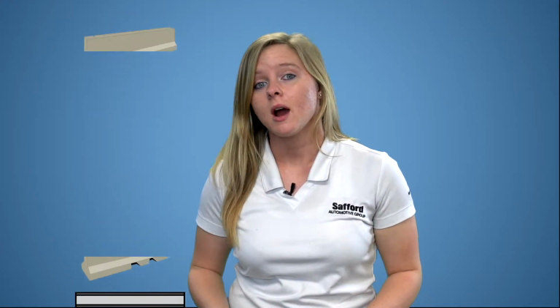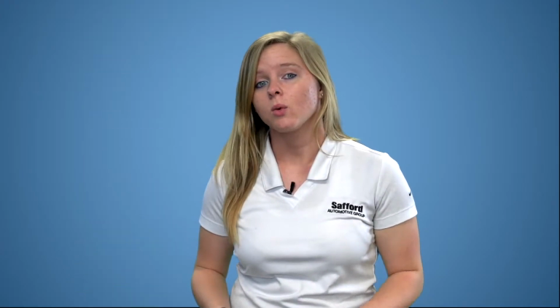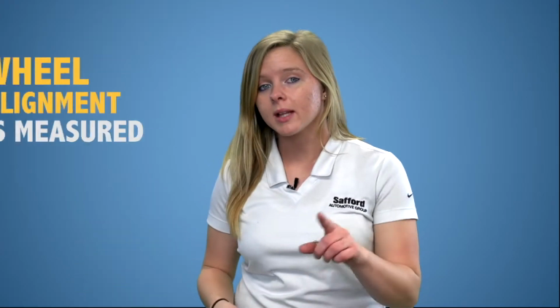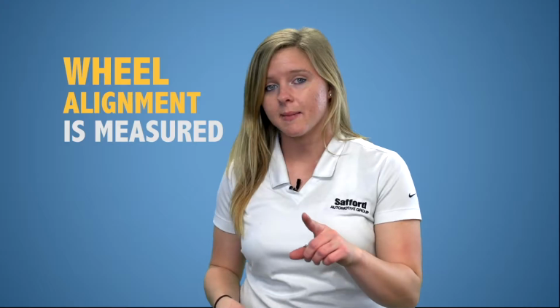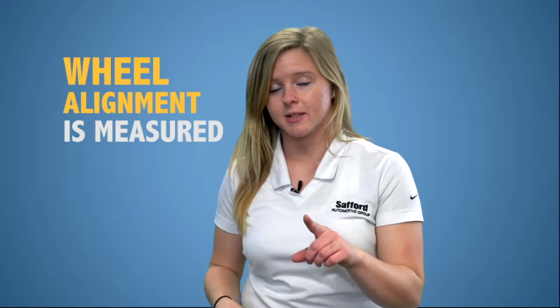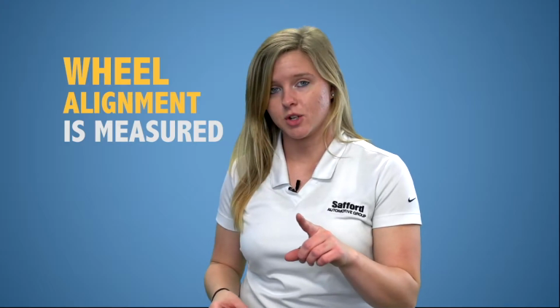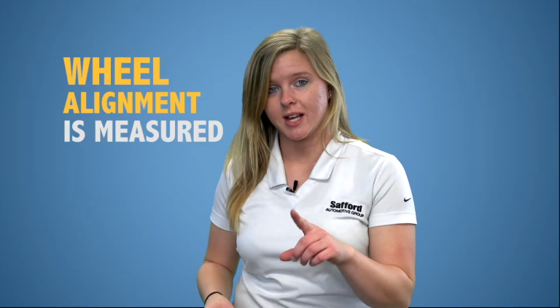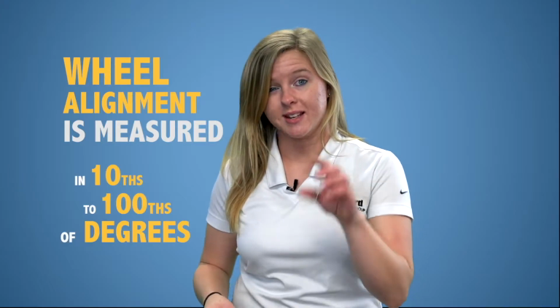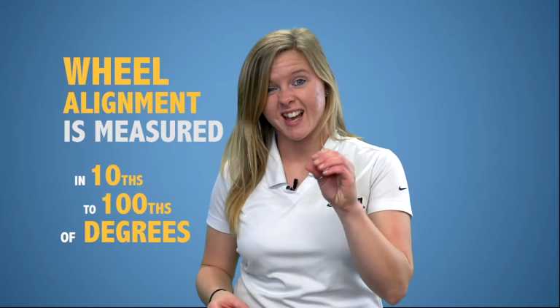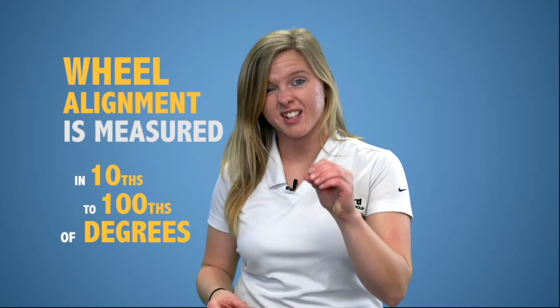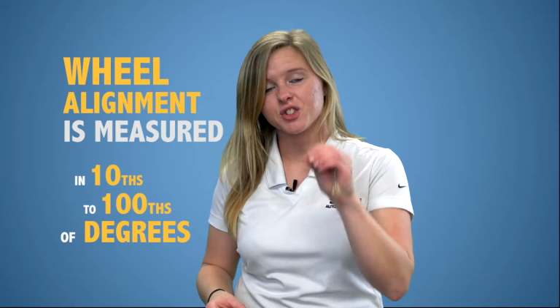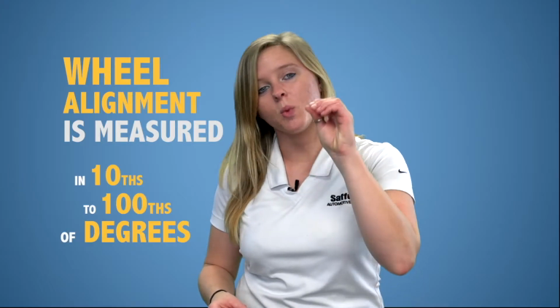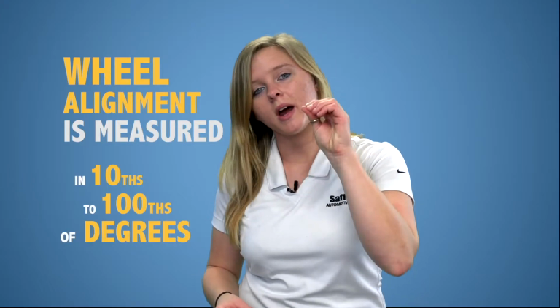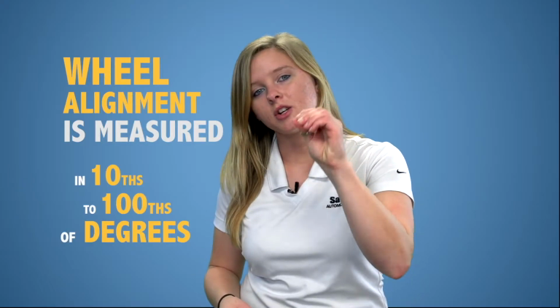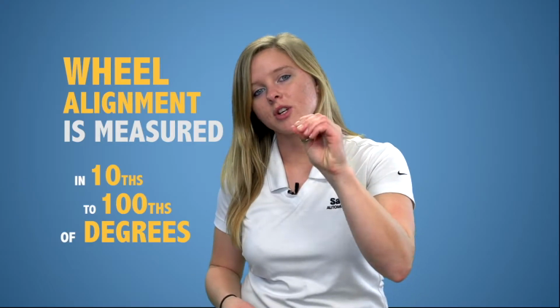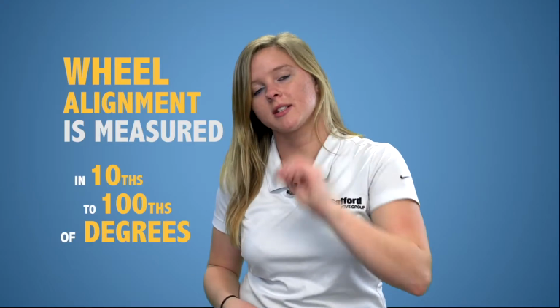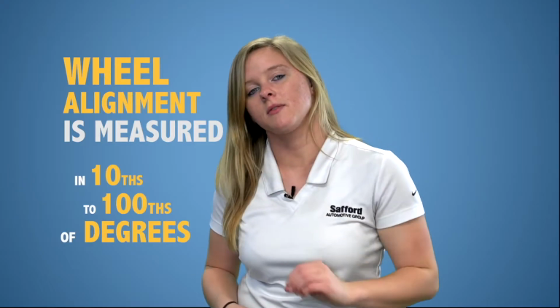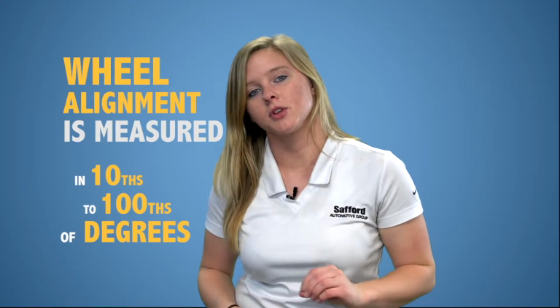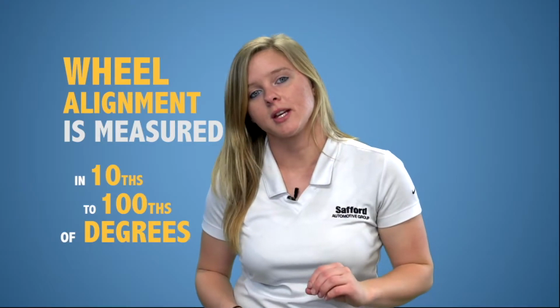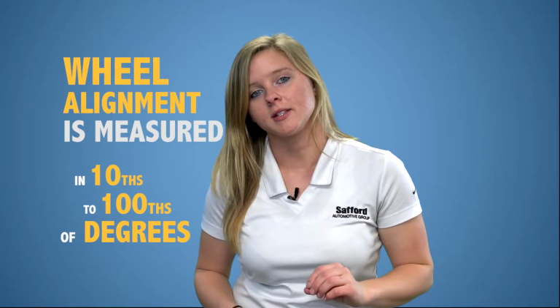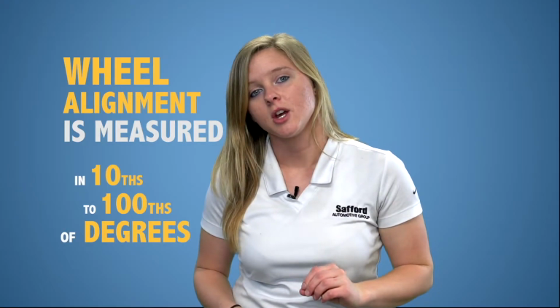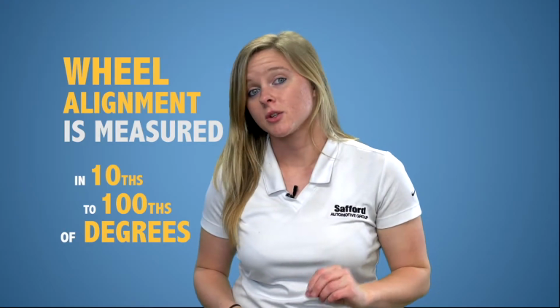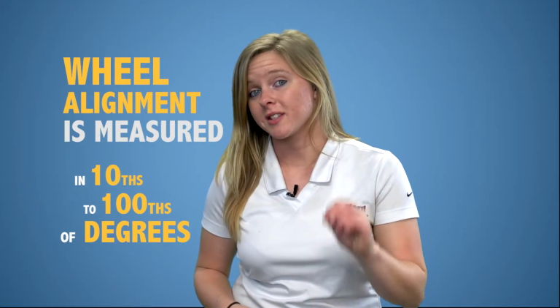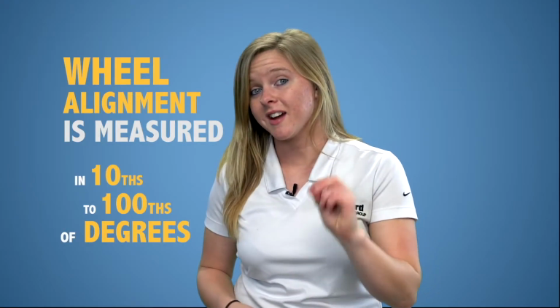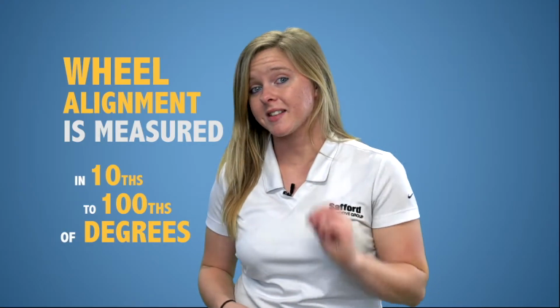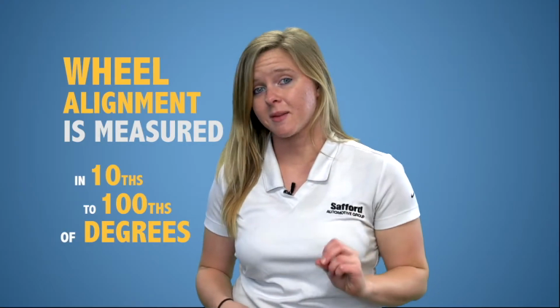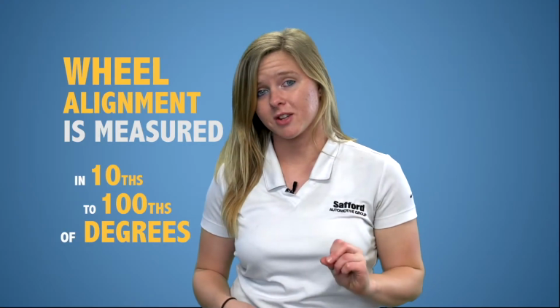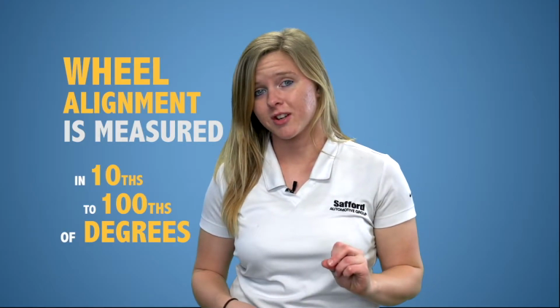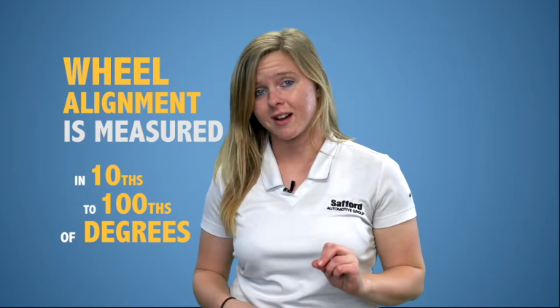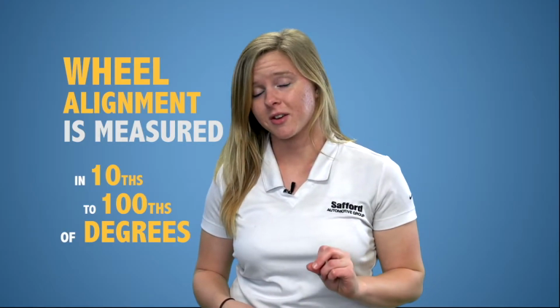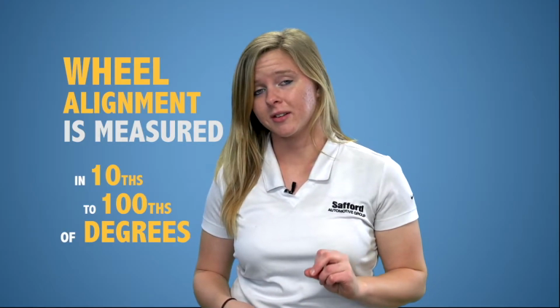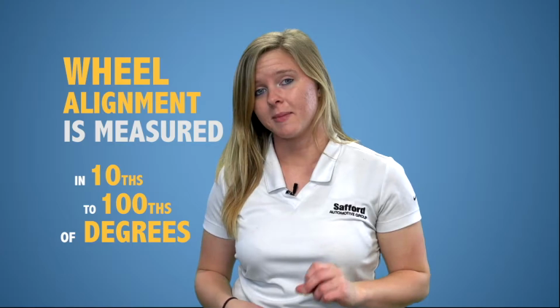Wheel alignment is measured in tenths to one hundredths of degrees, so it does not take much to knock out your alignment.